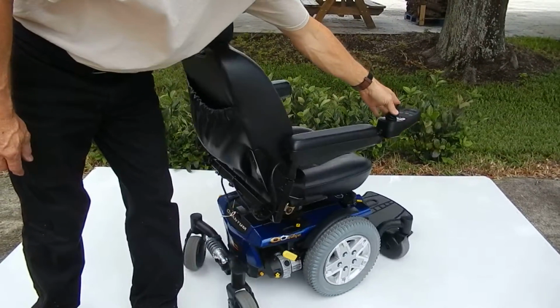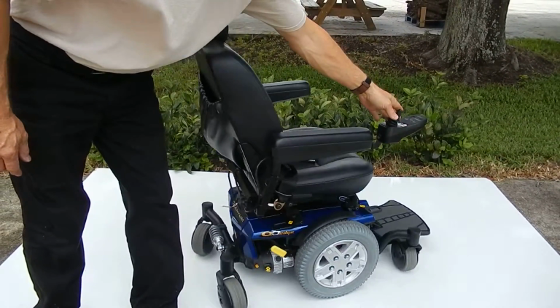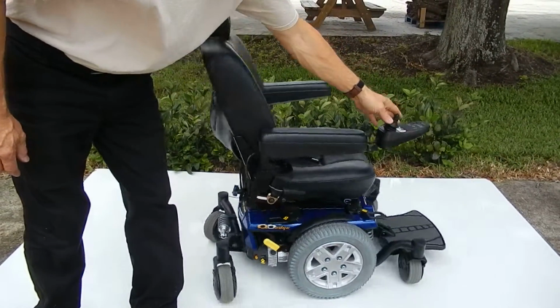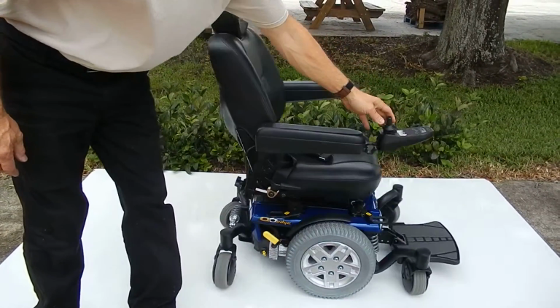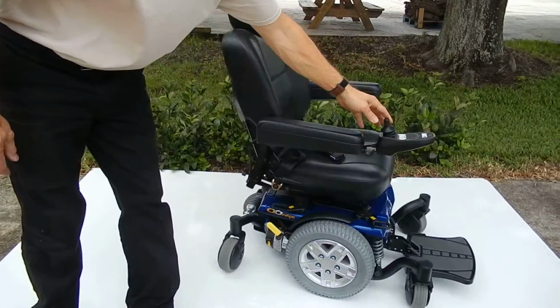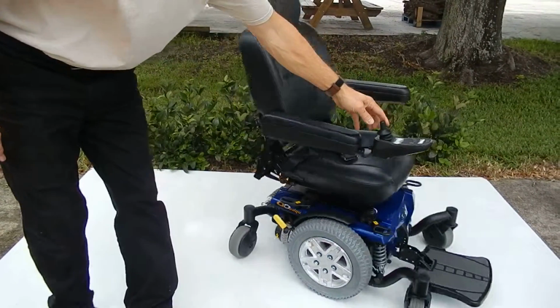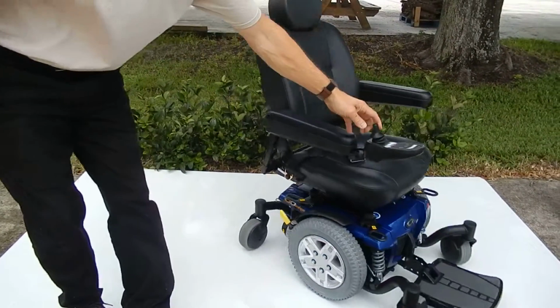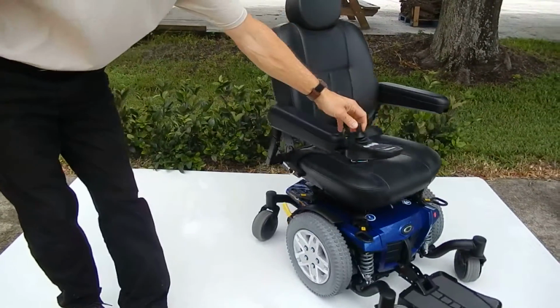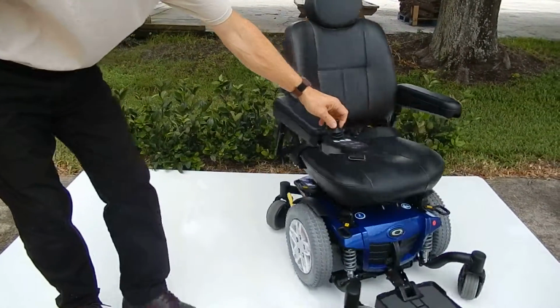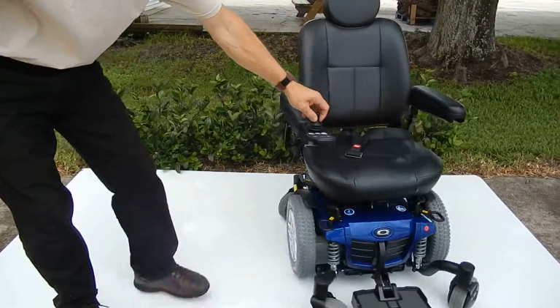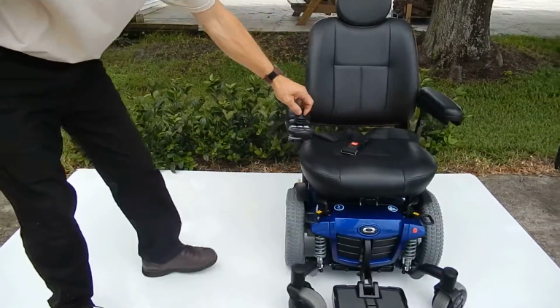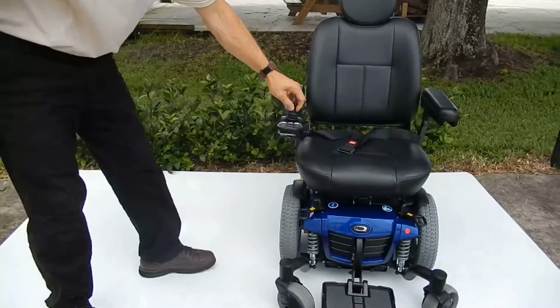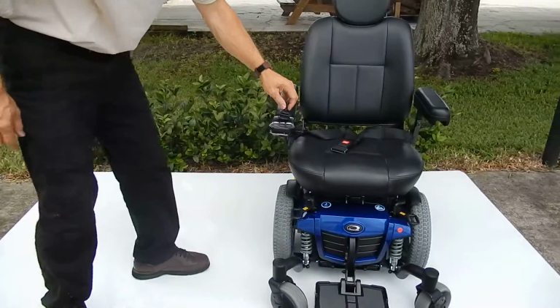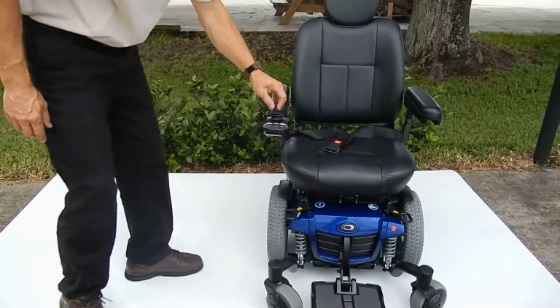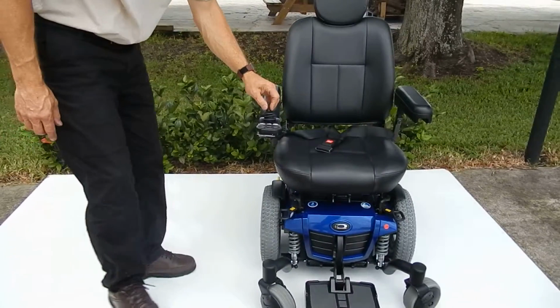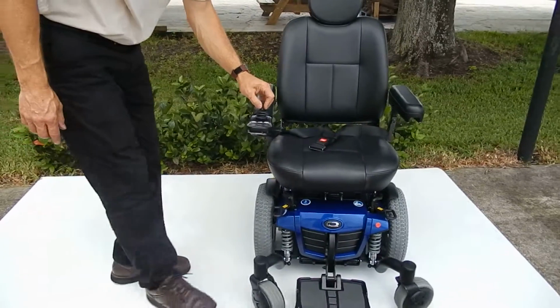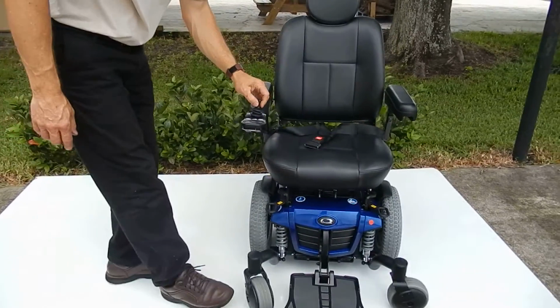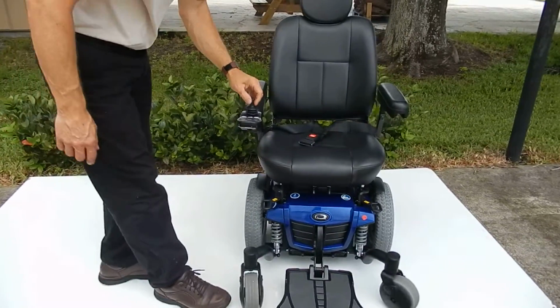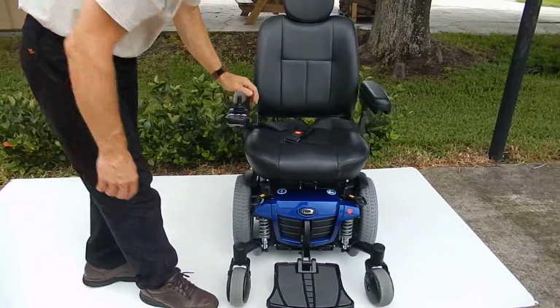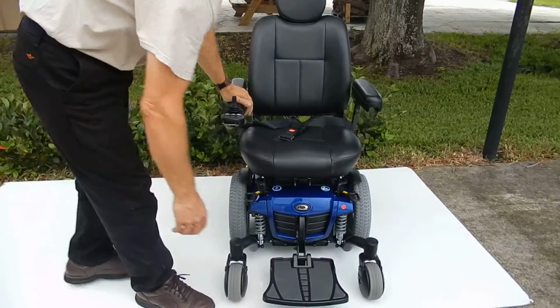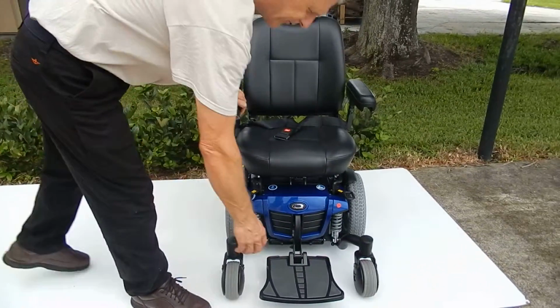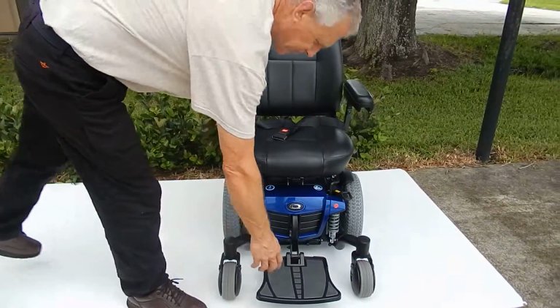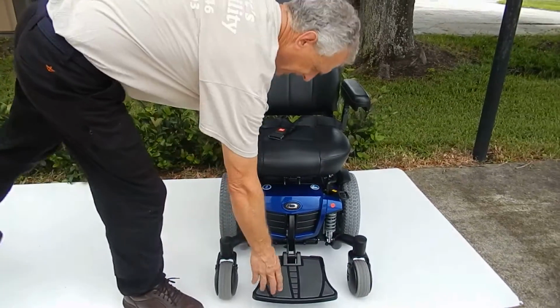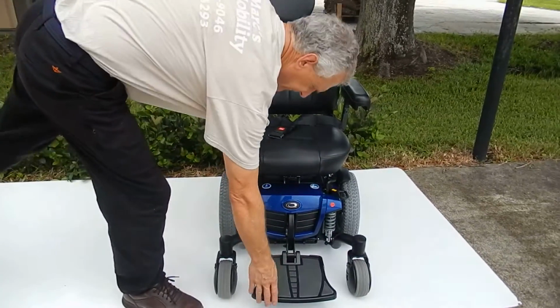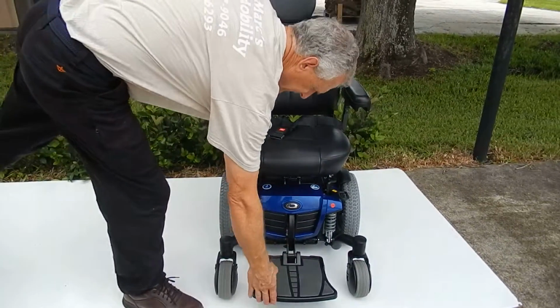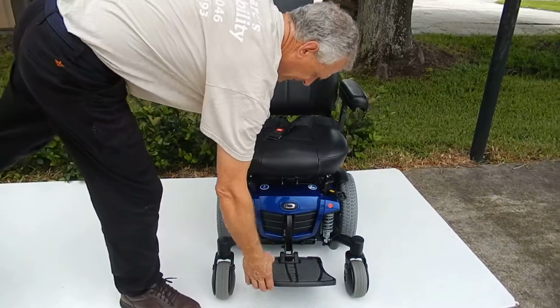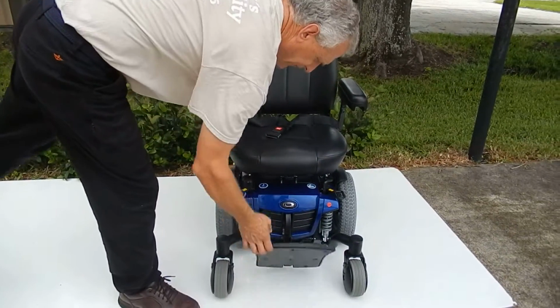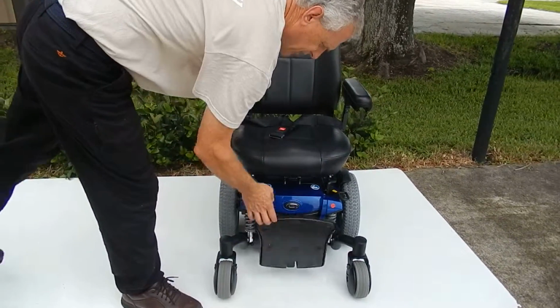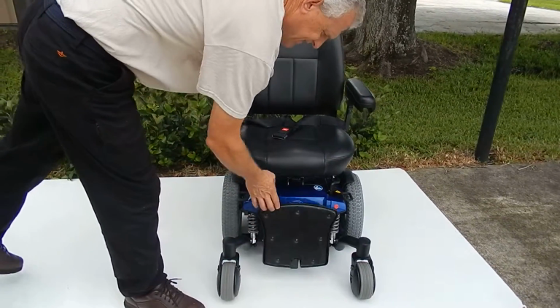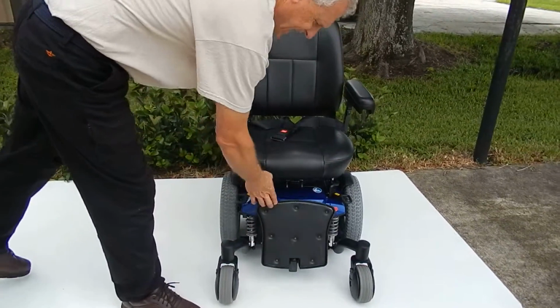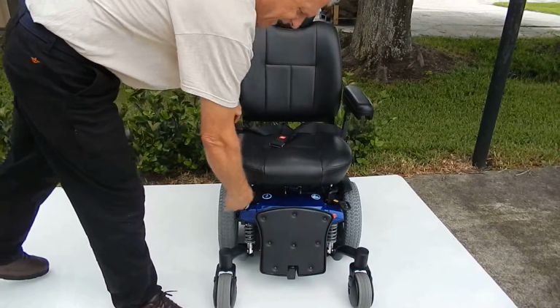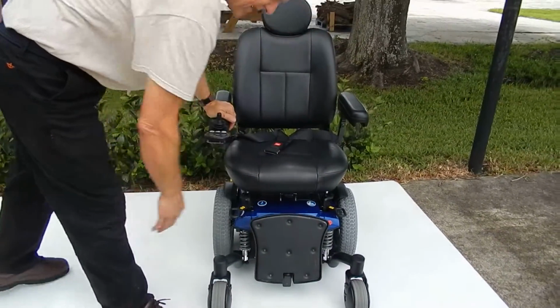This chair is literally brand new. The foot plate flips up for easy access.